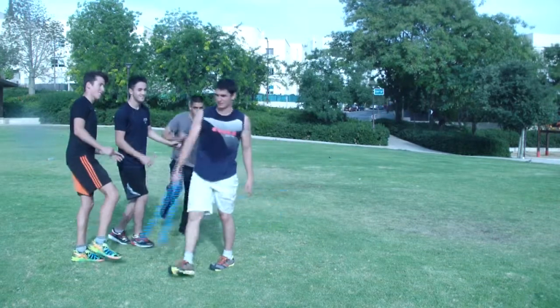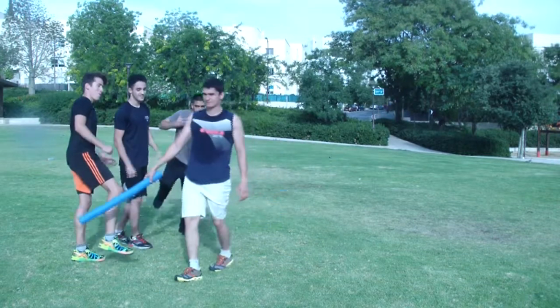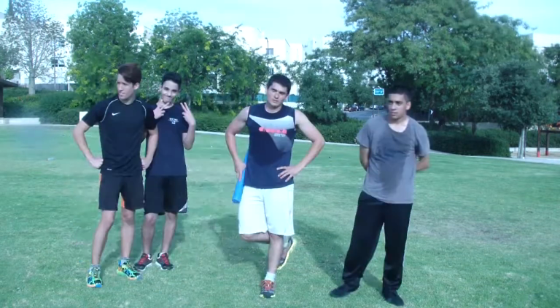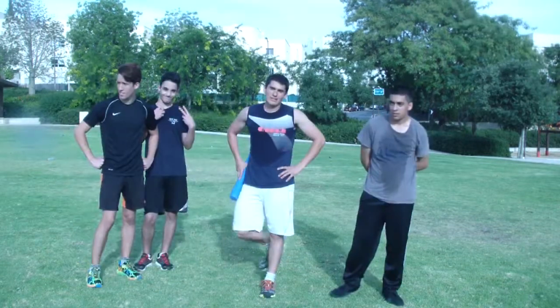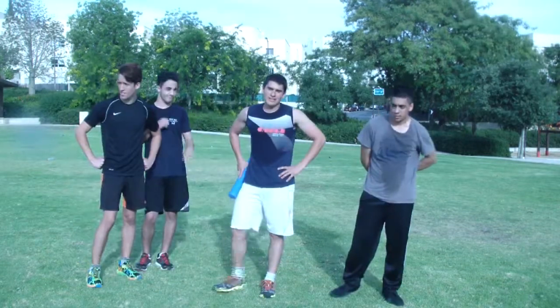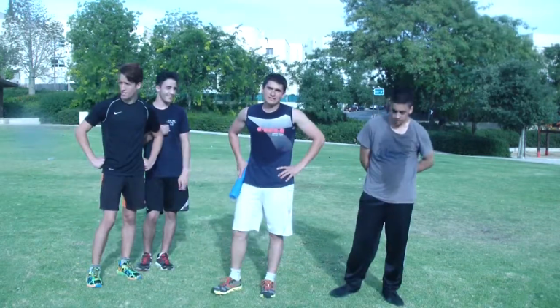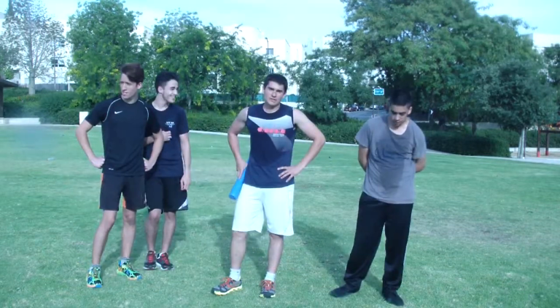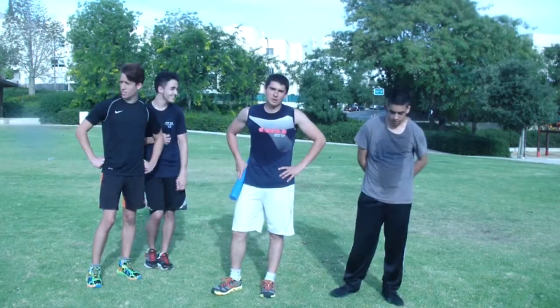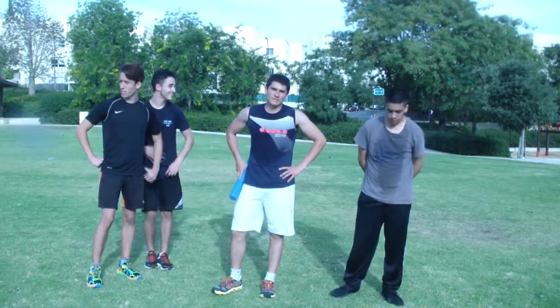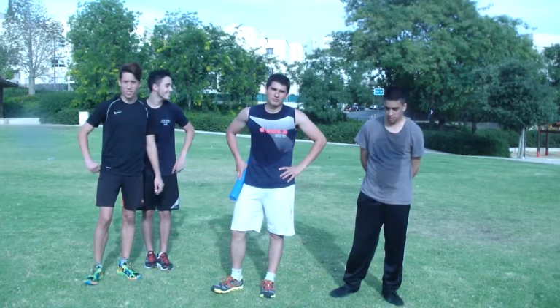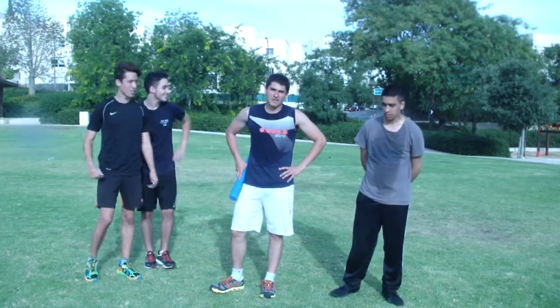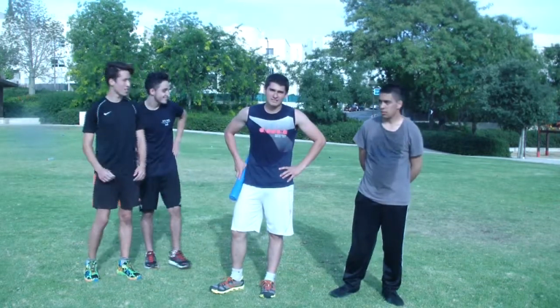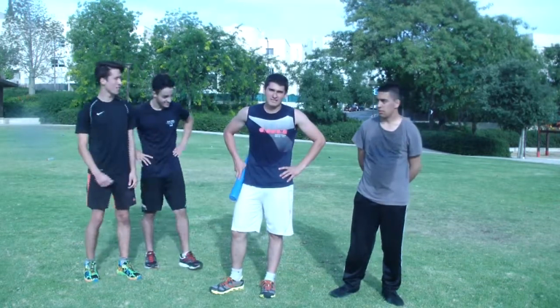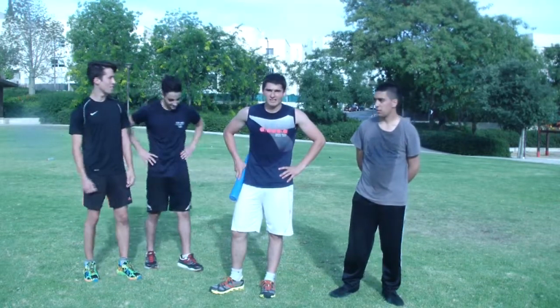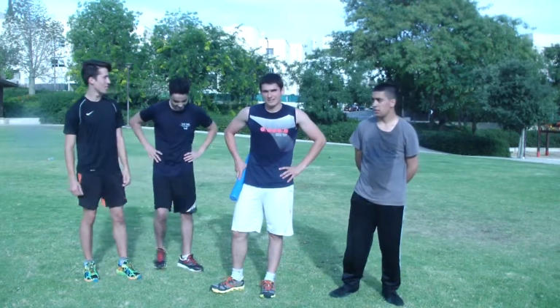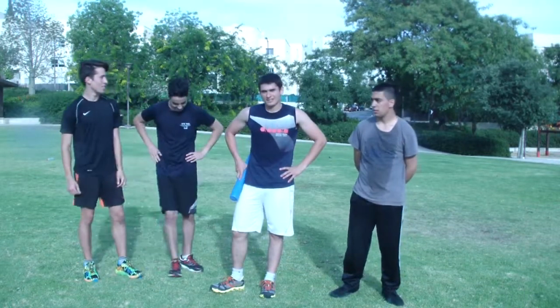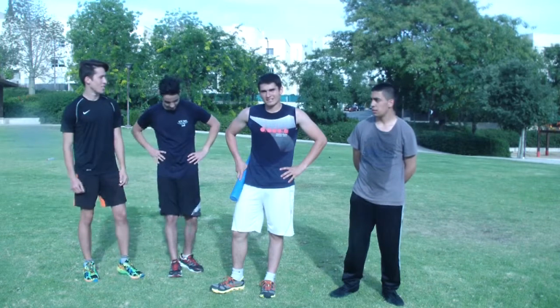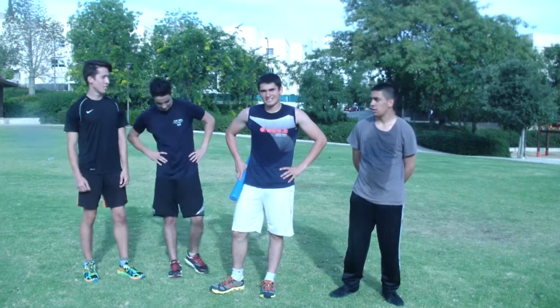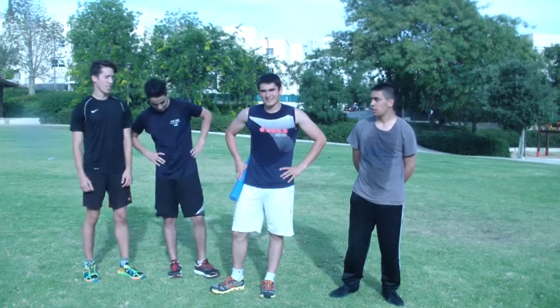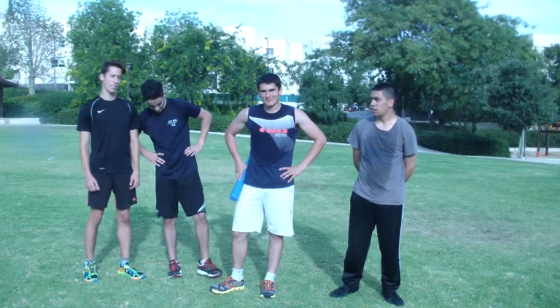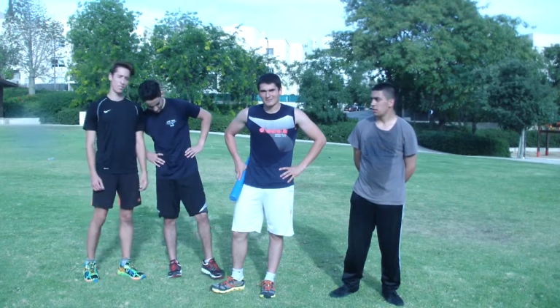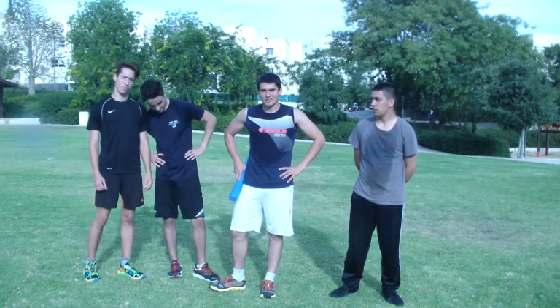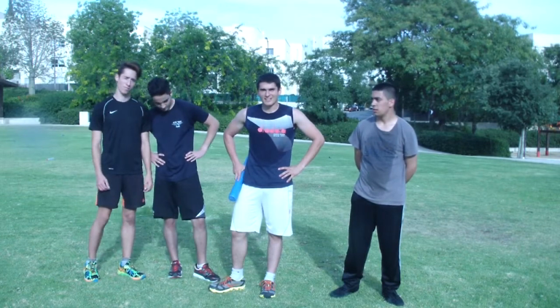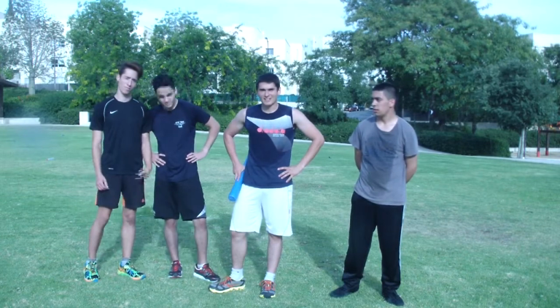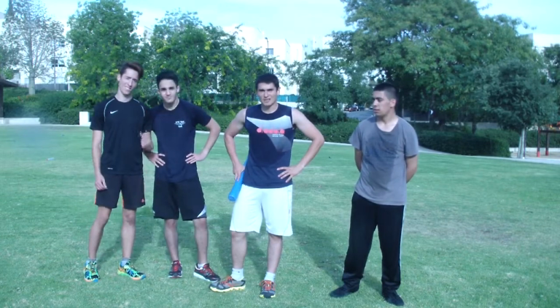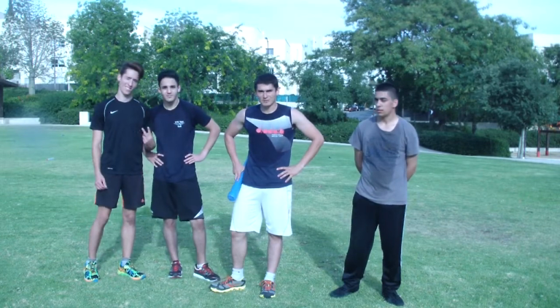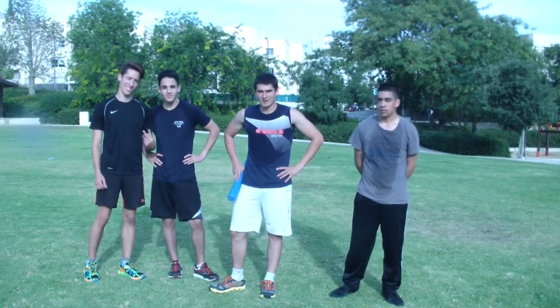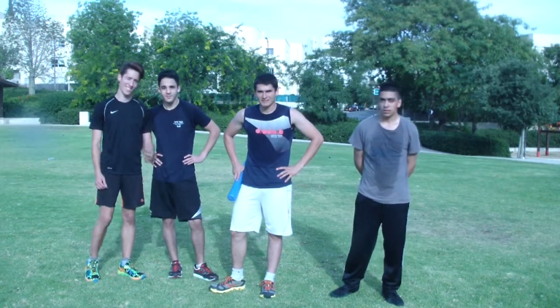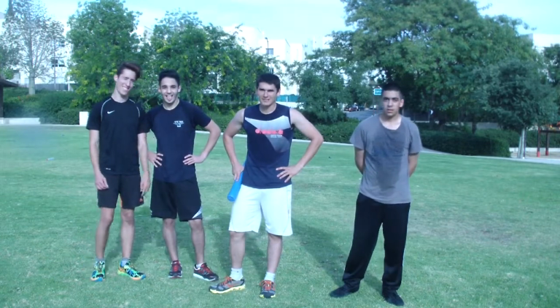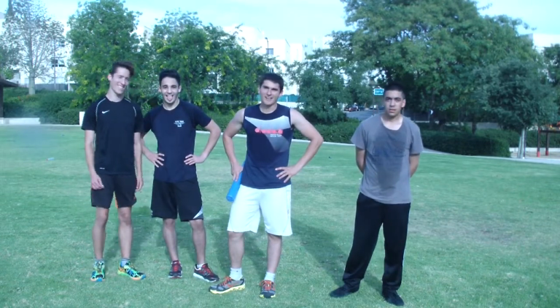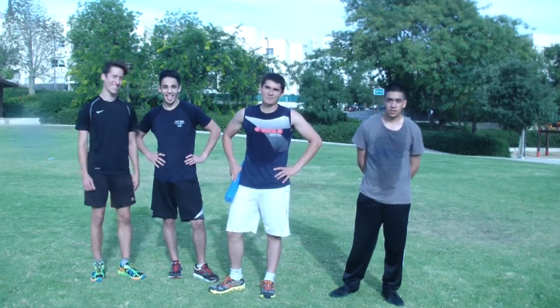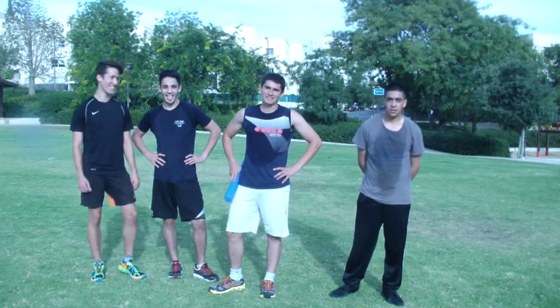So that's an exercise you can do with some friends. Until next time, train hard, train smart, and peace.